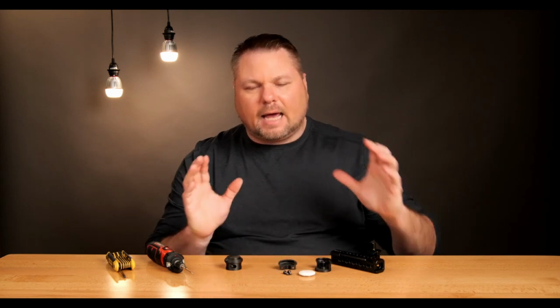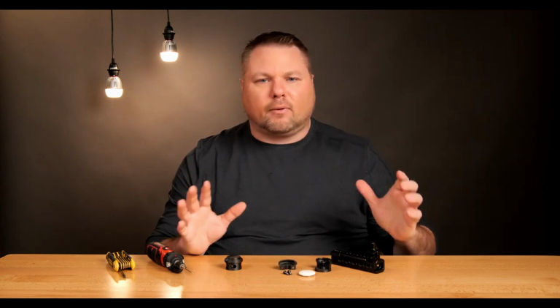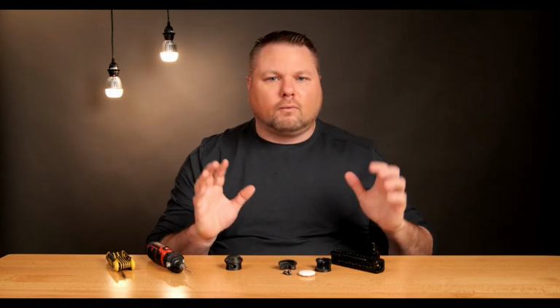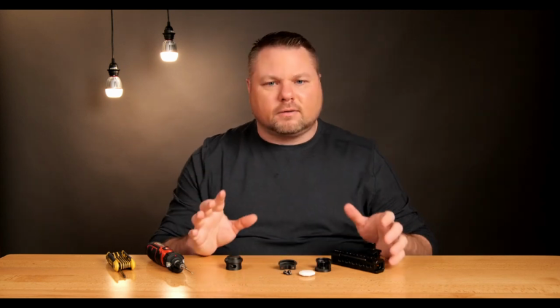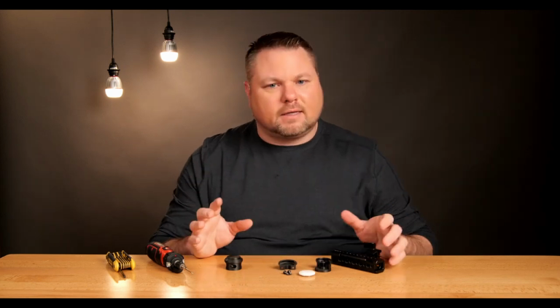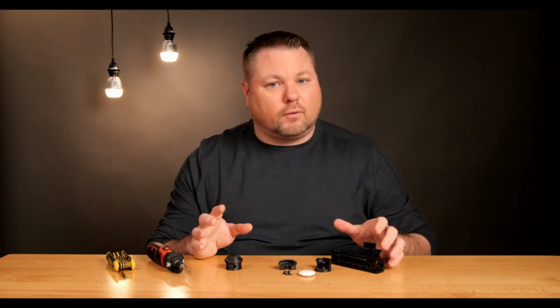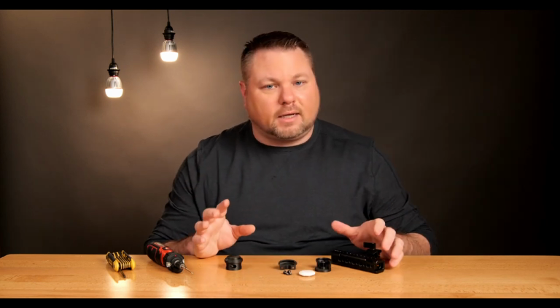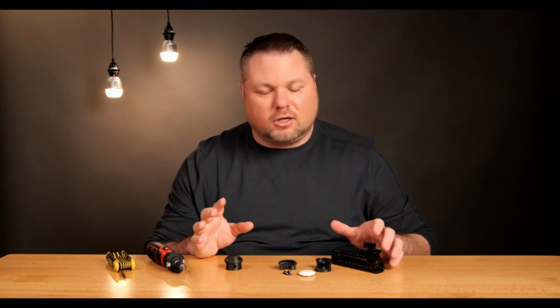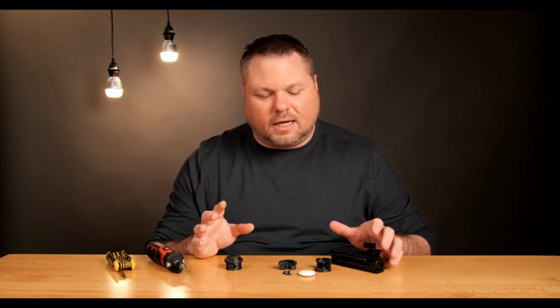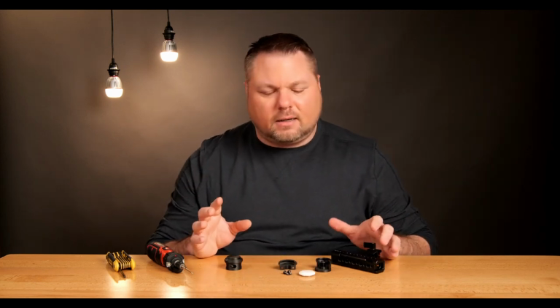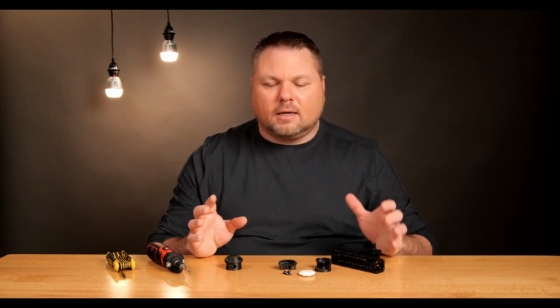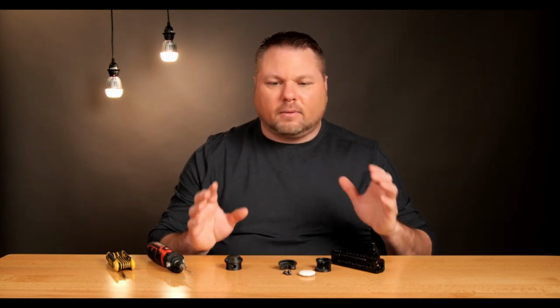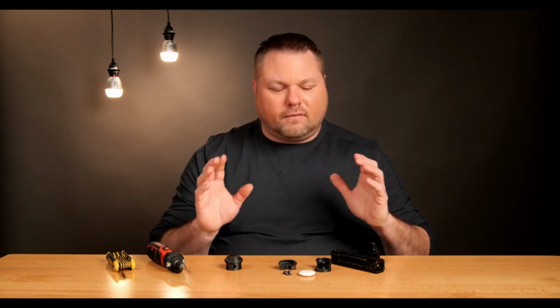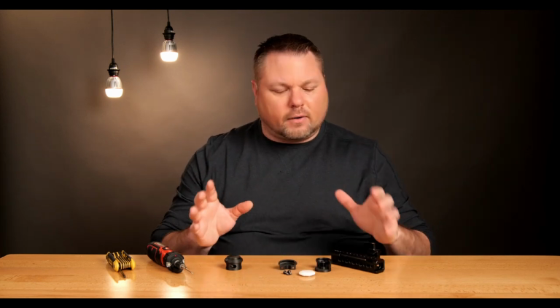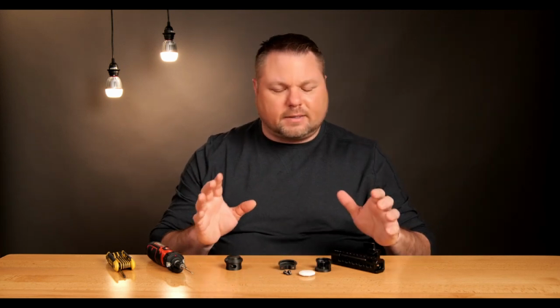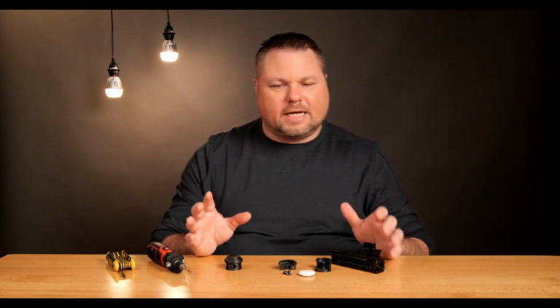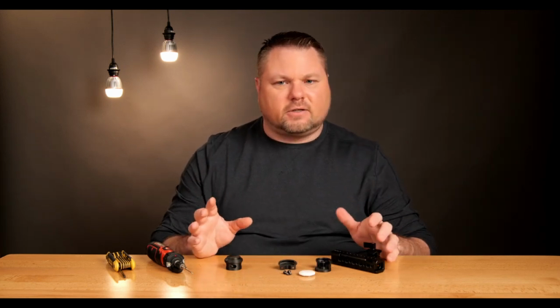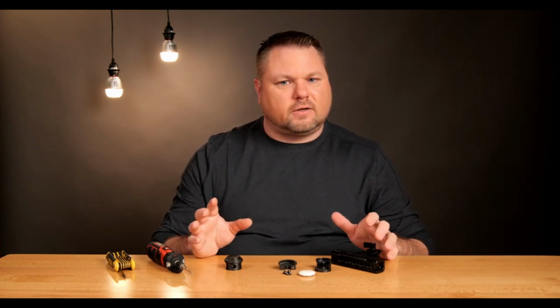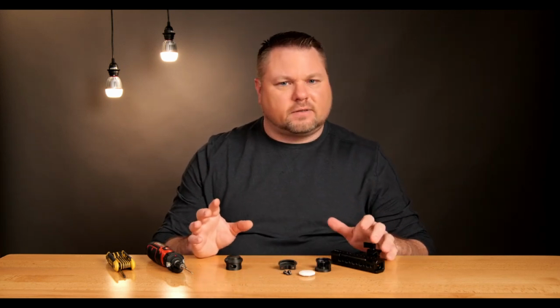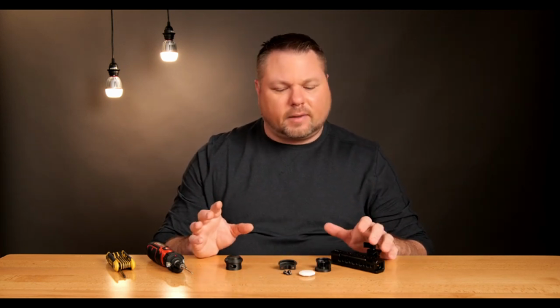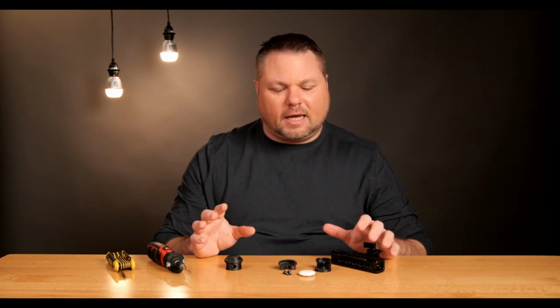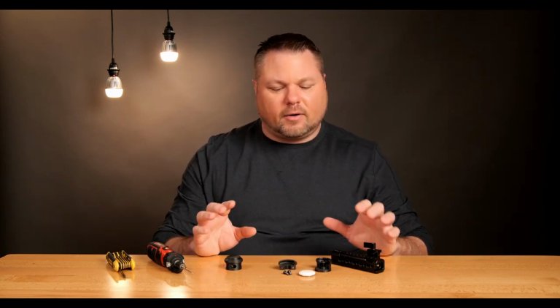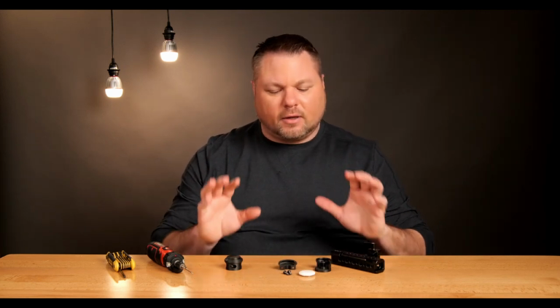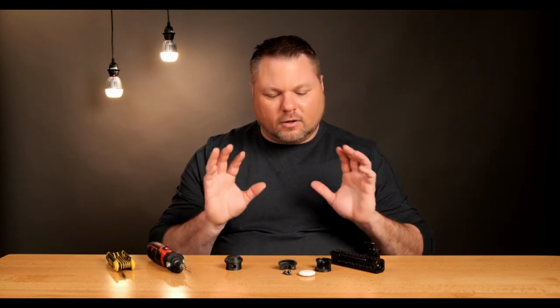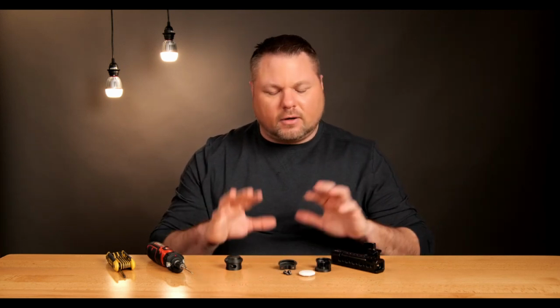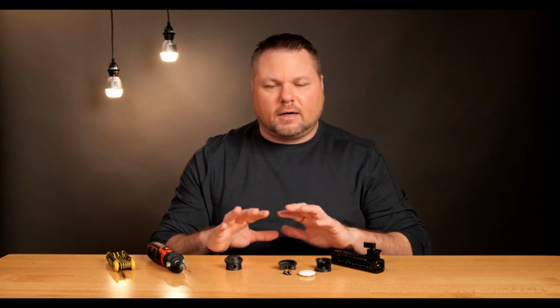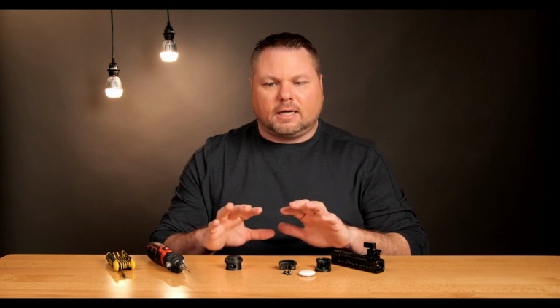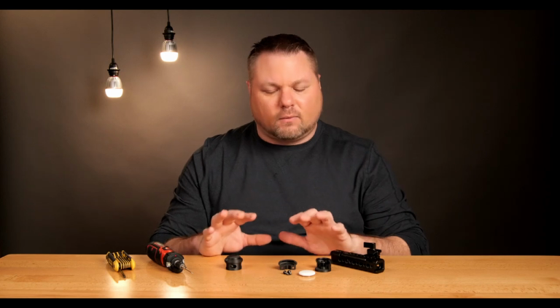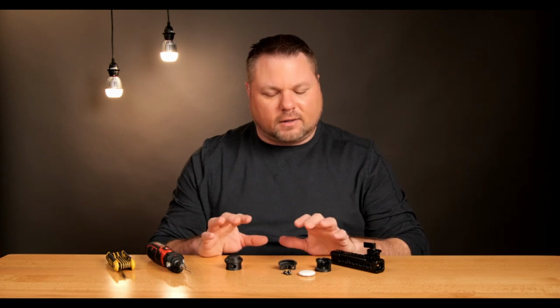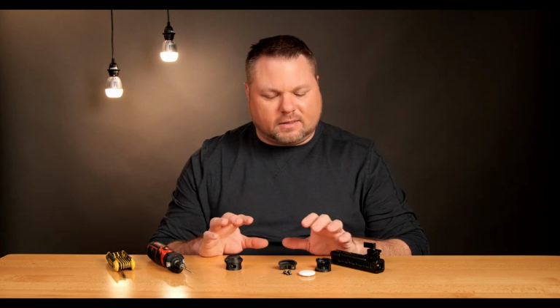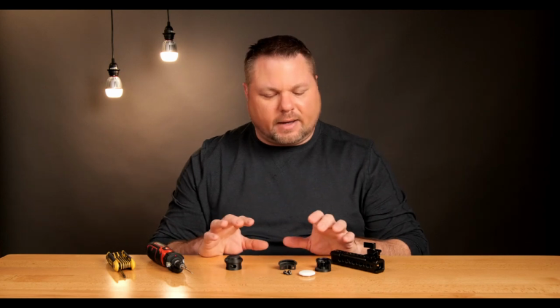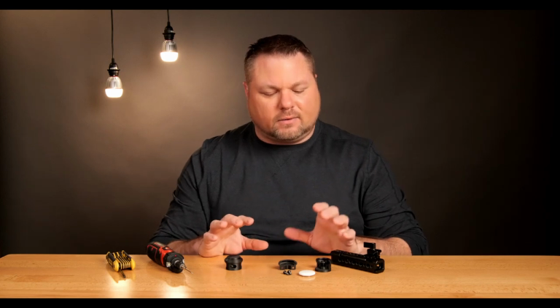Apple will sell you a key chain, but if you want to attach it to your cinema camera, you're going to need one of these mounts.